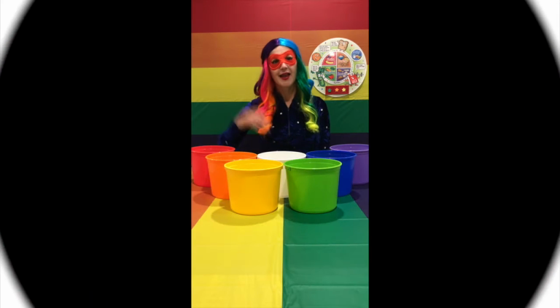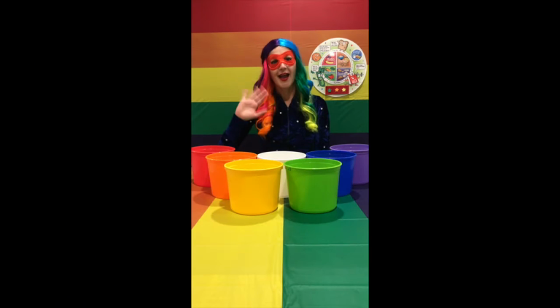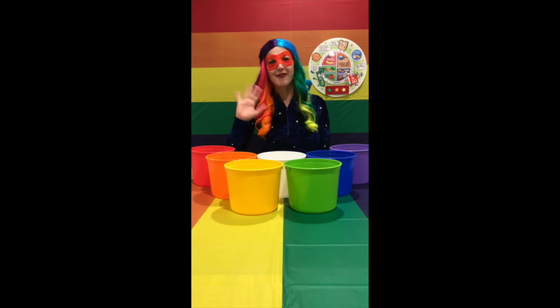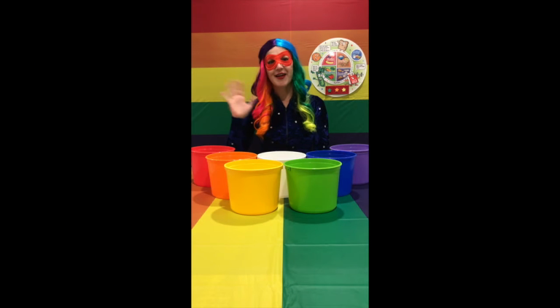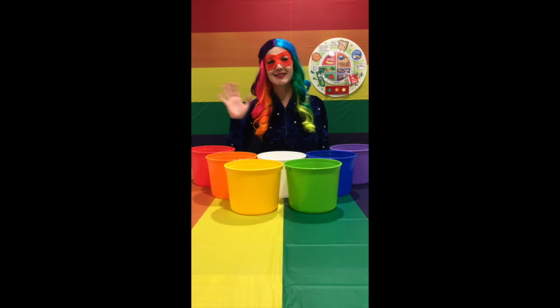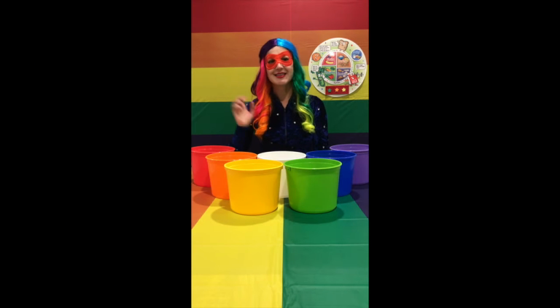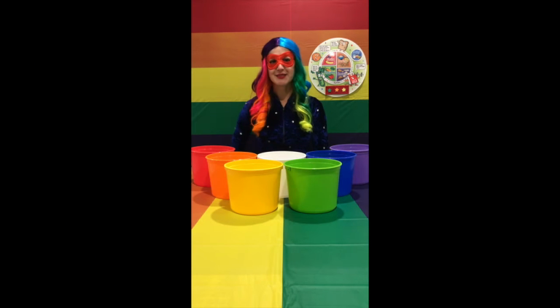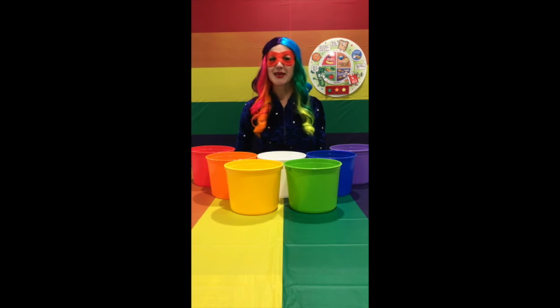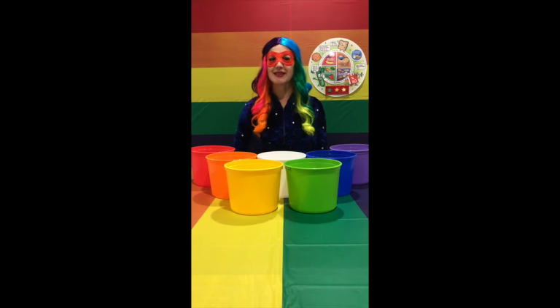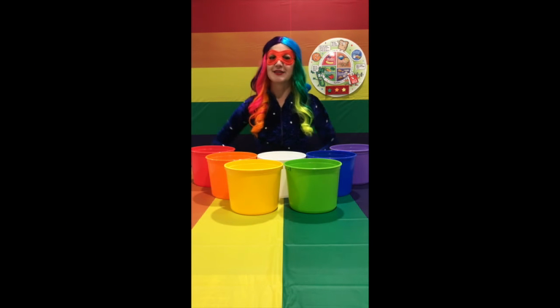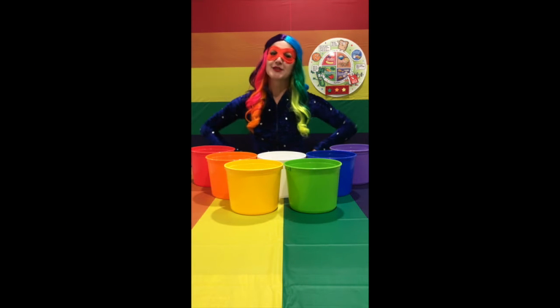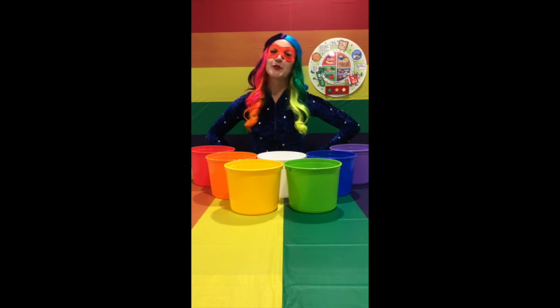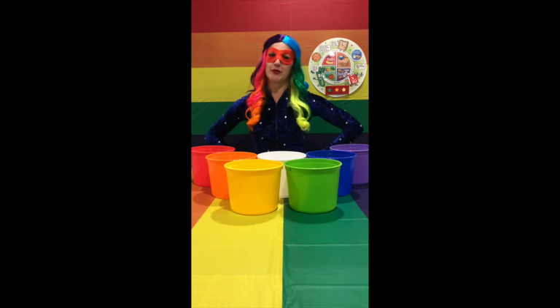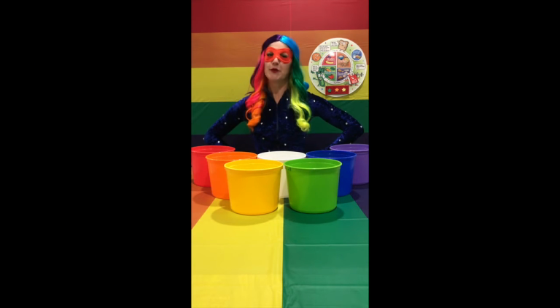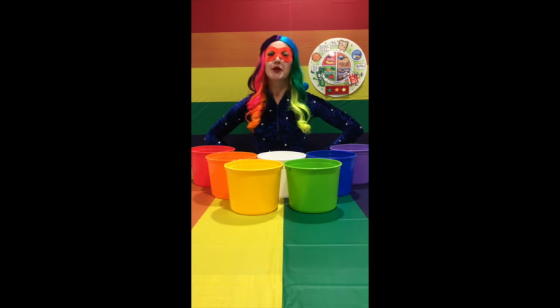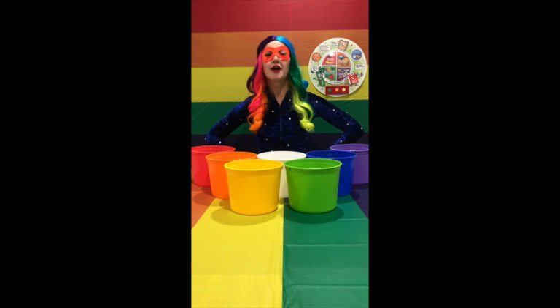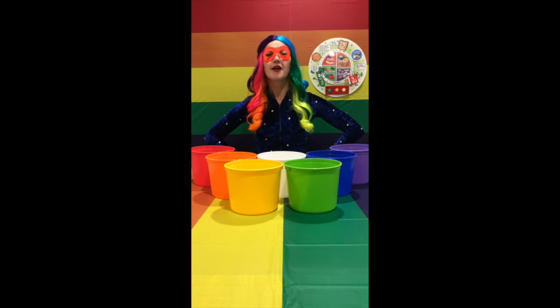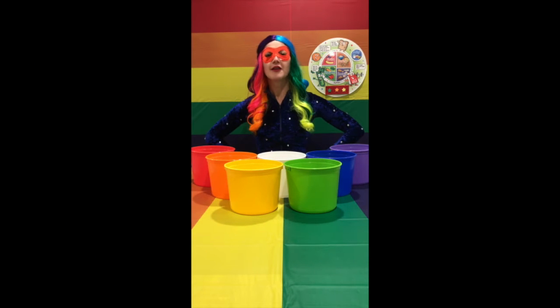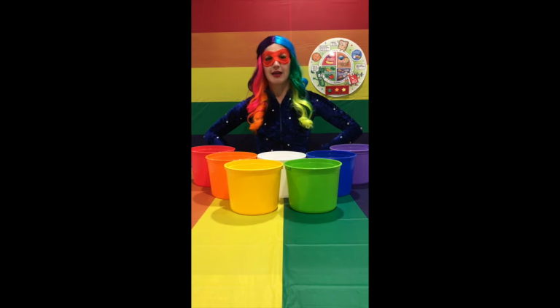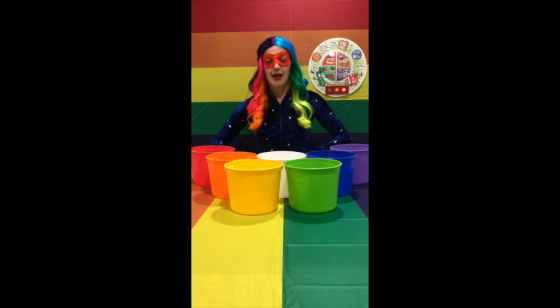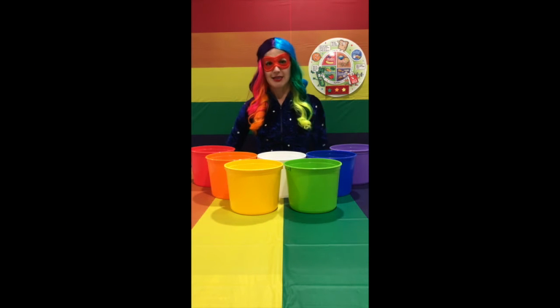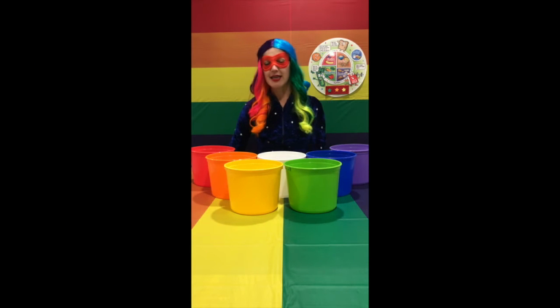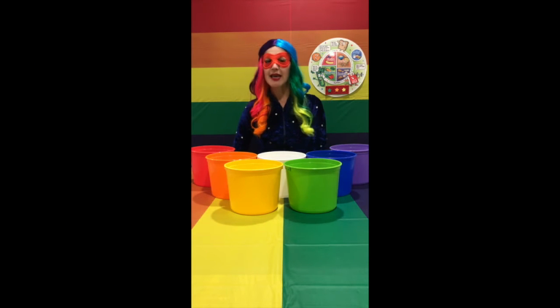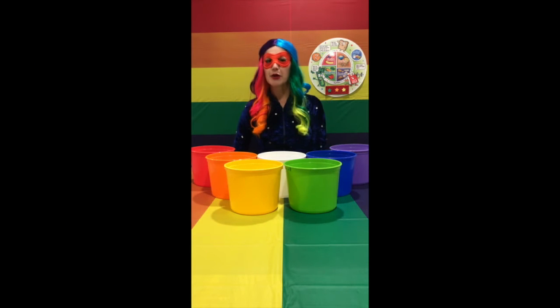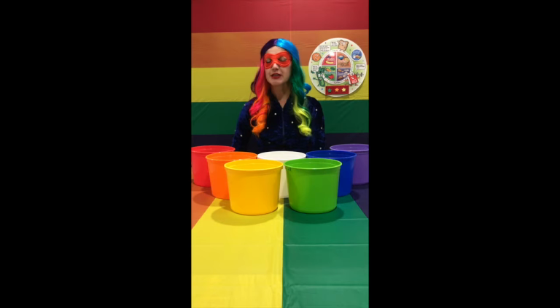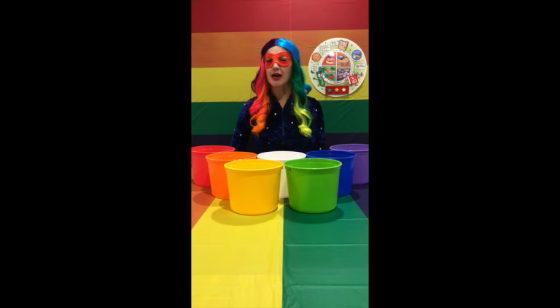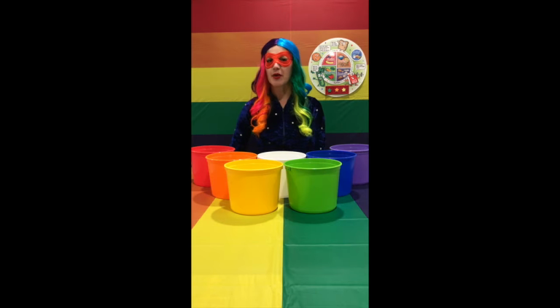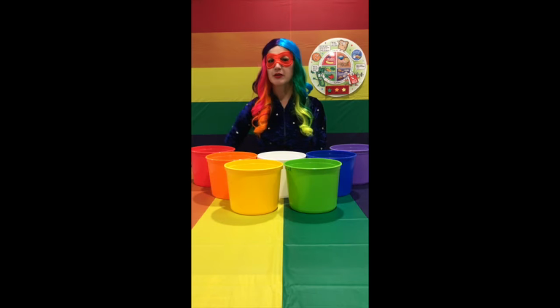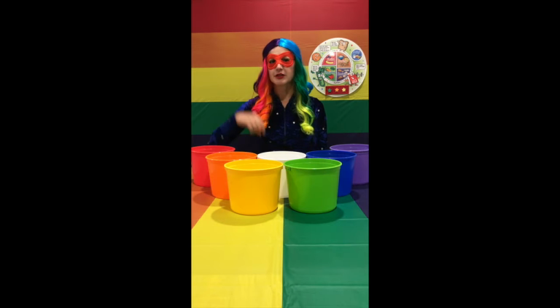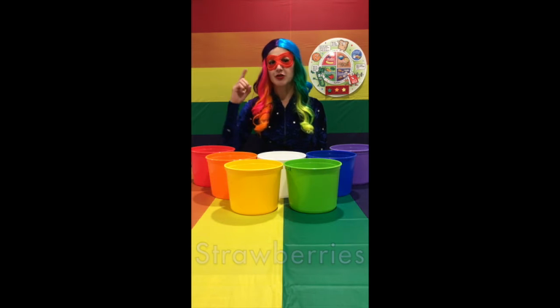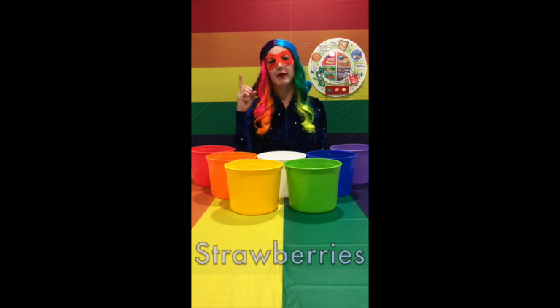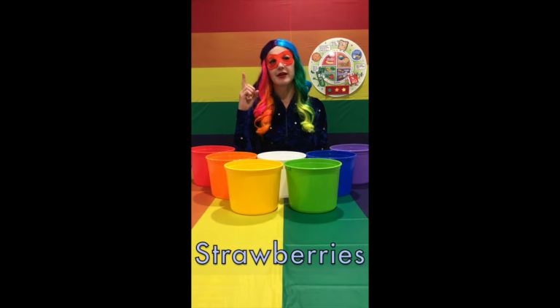Hi friends, it's me, Super Food Girl, and today we're going to talk about strawberries.